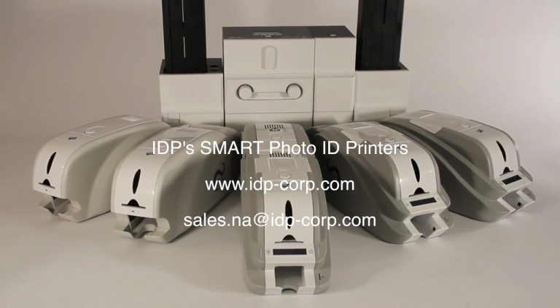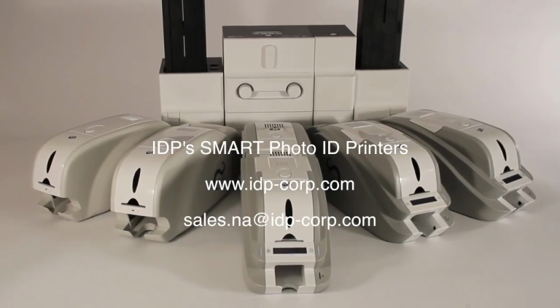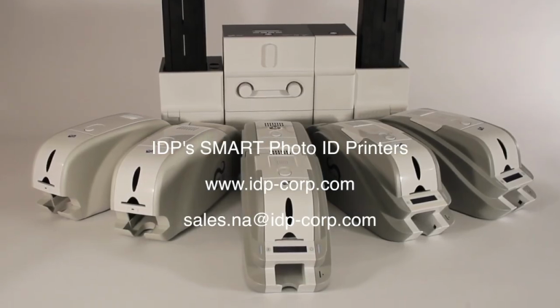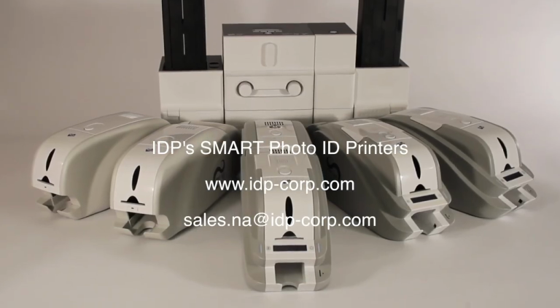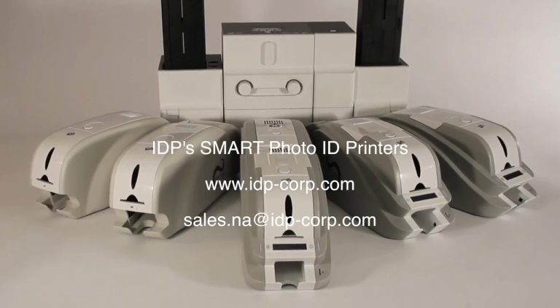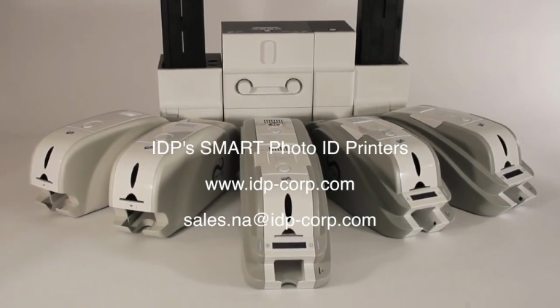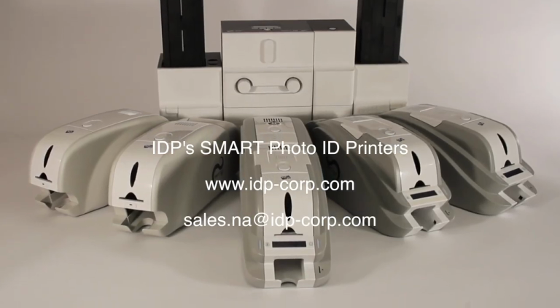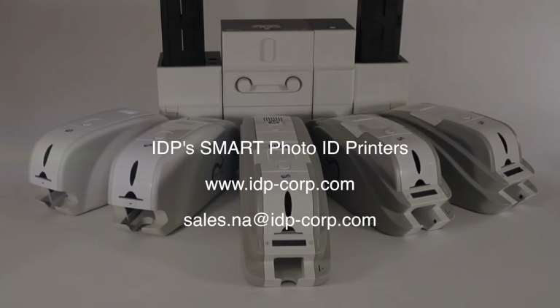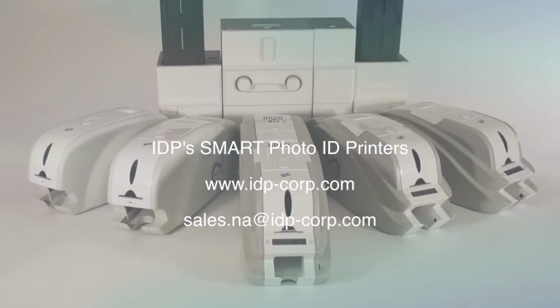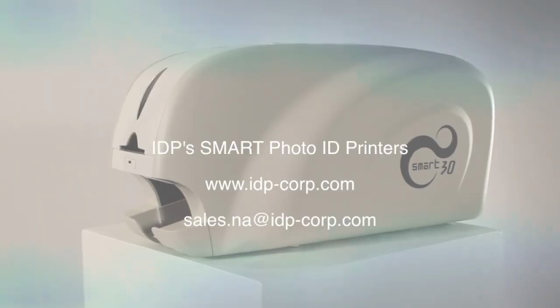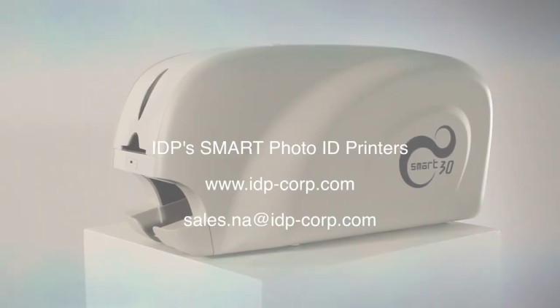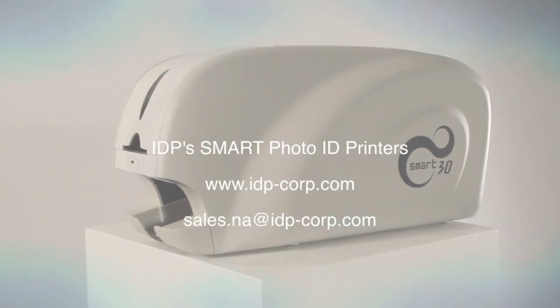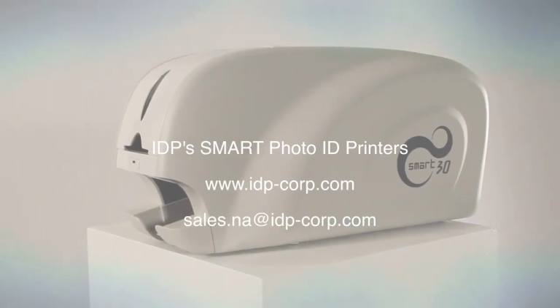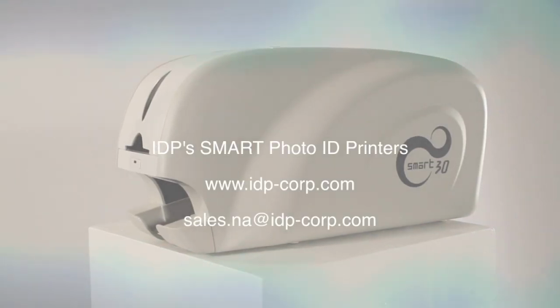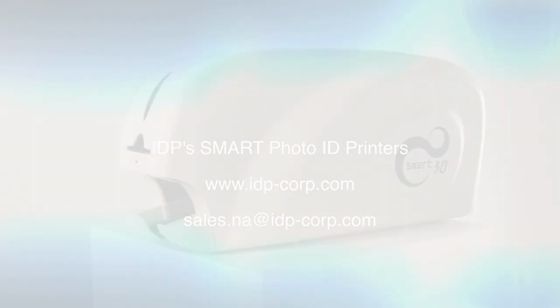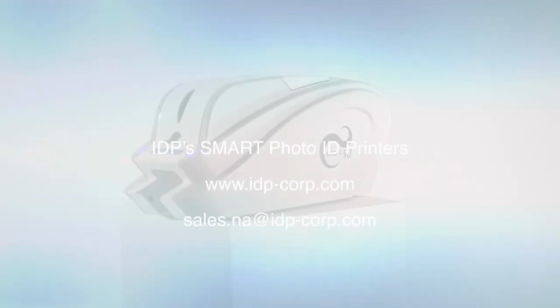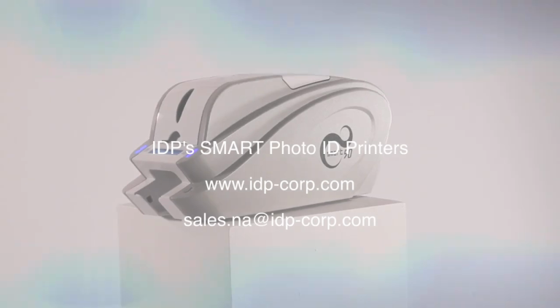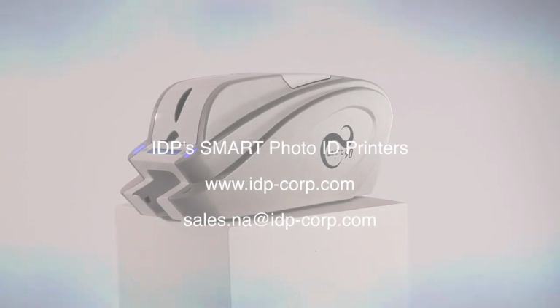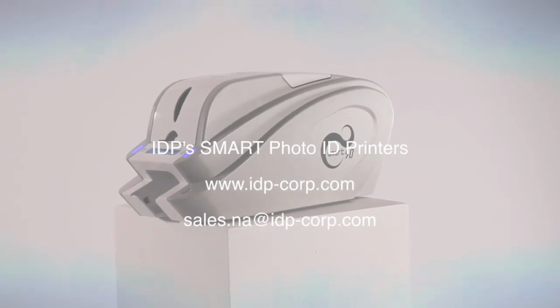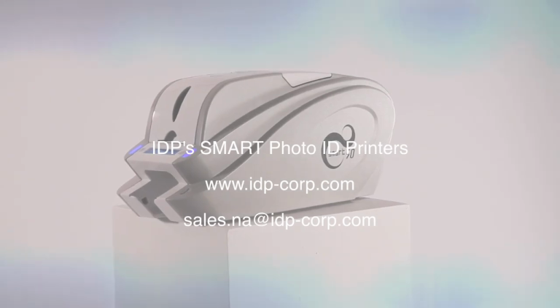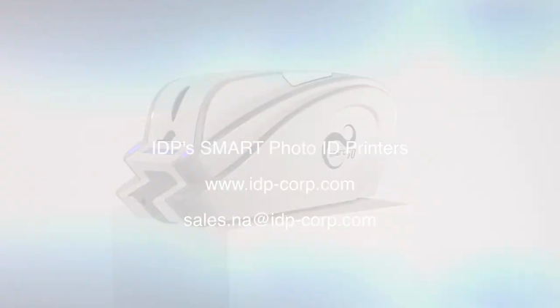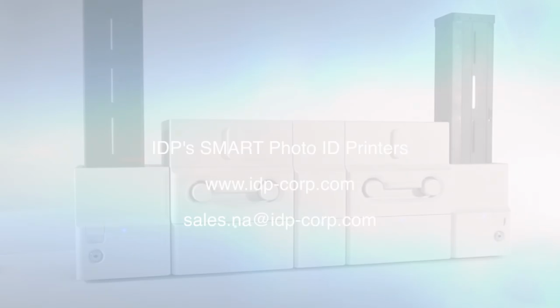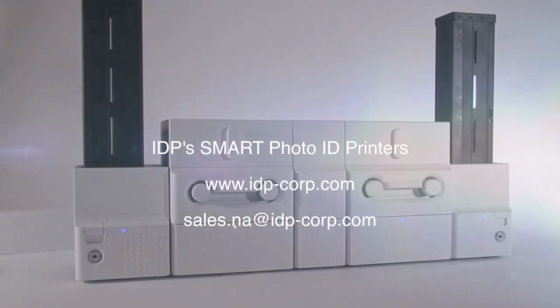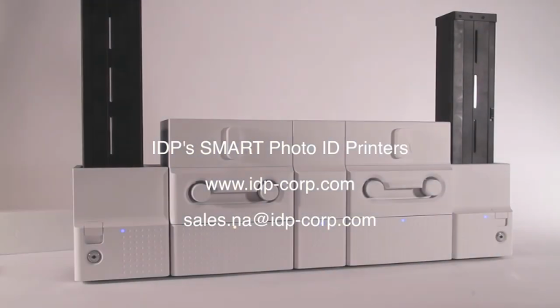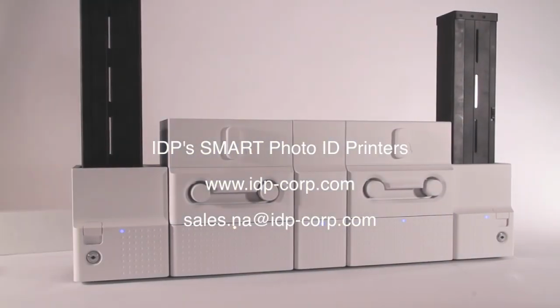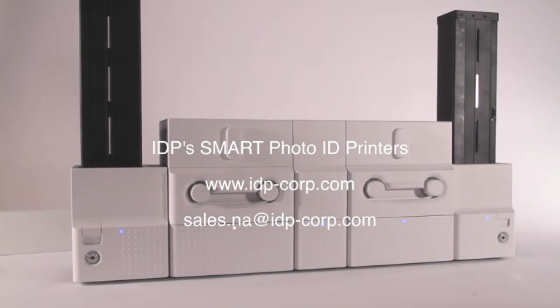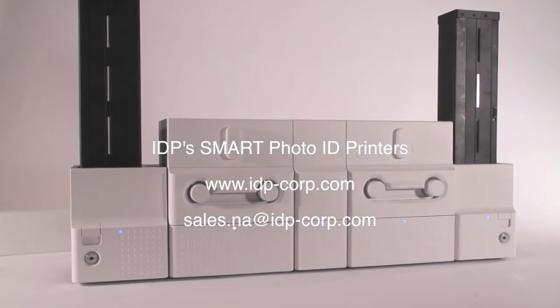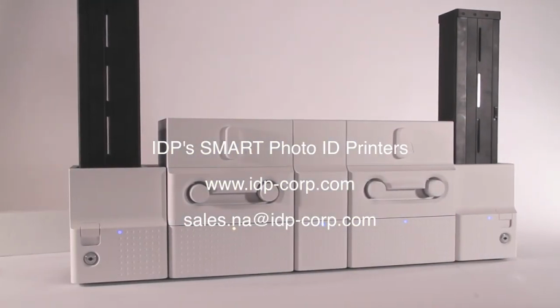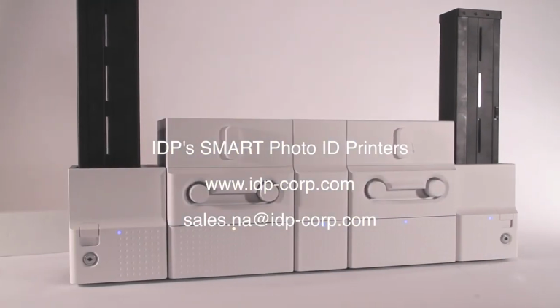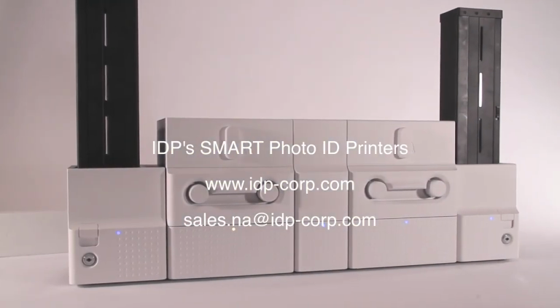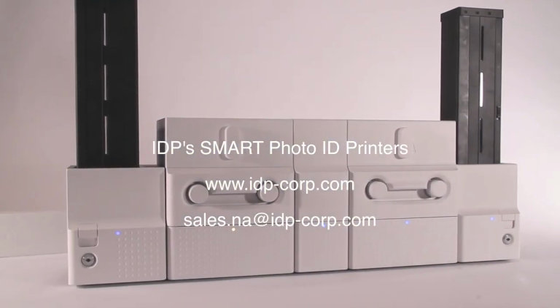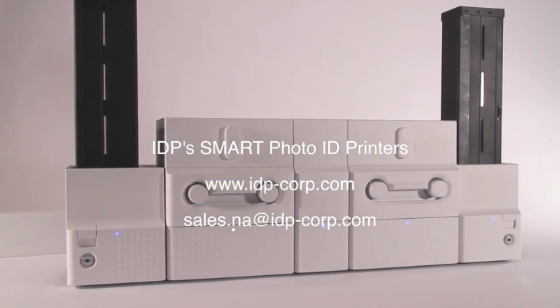The SmartLine of printers — the Smart30, the Smart50, and the new Smart70 — will simplify and speed your card printing needs.